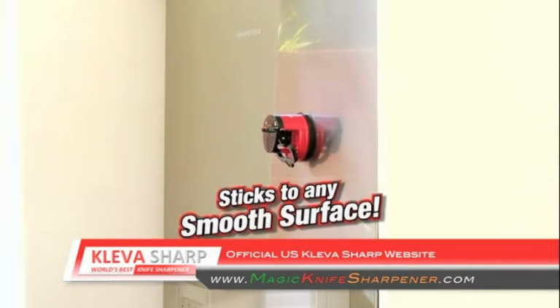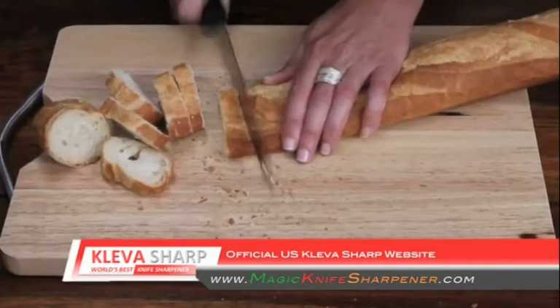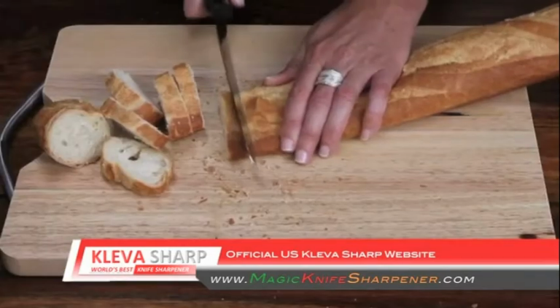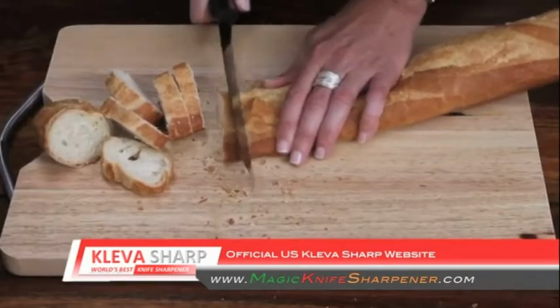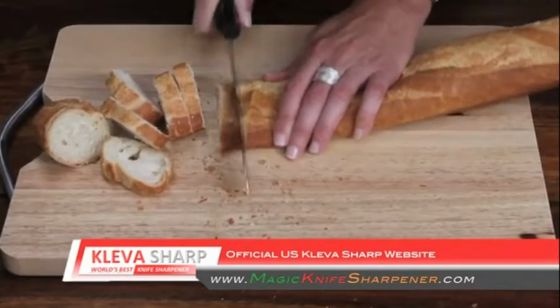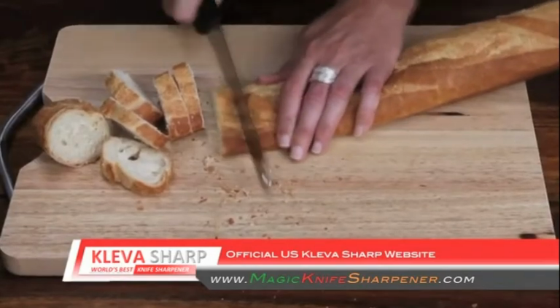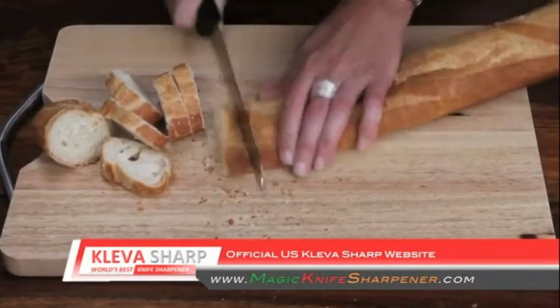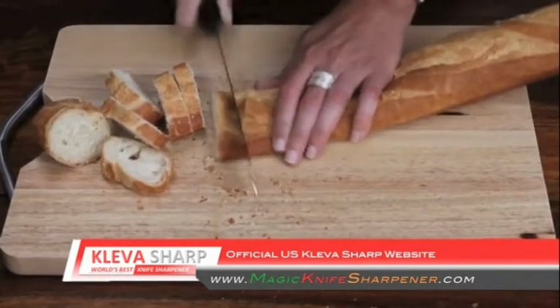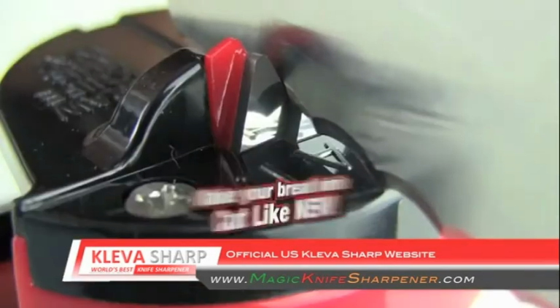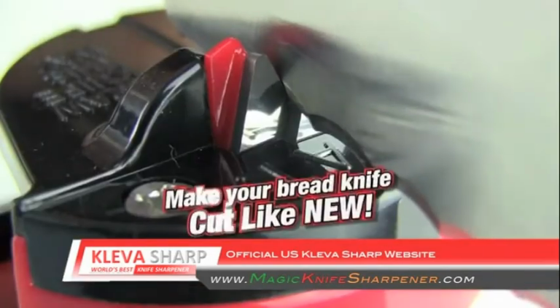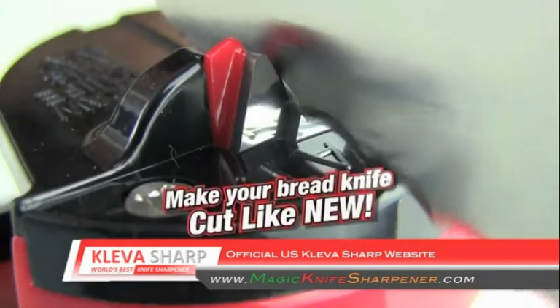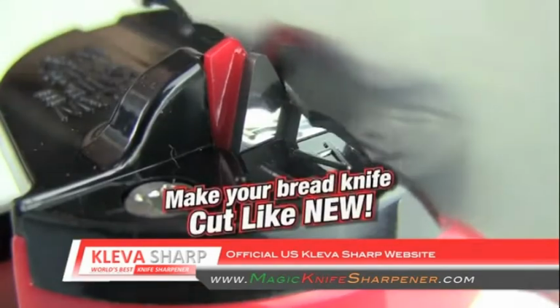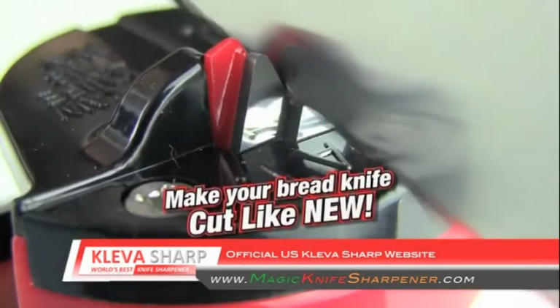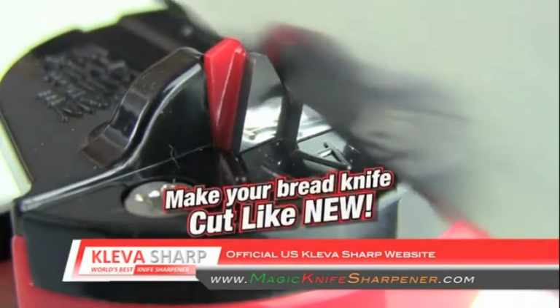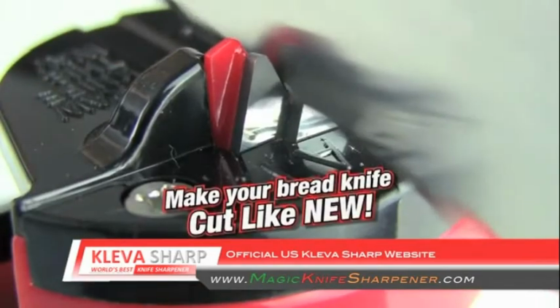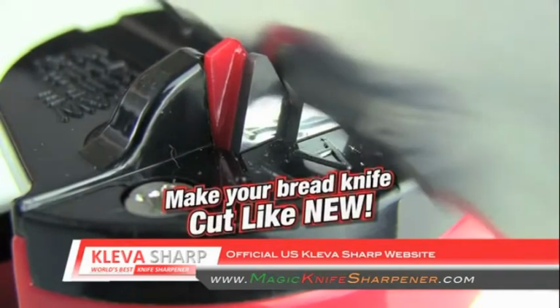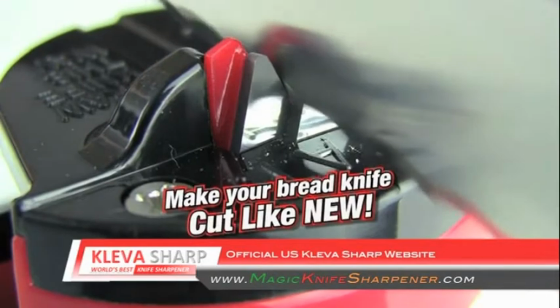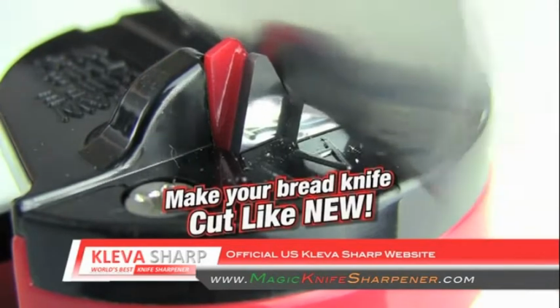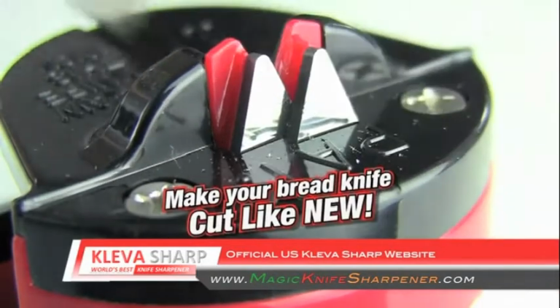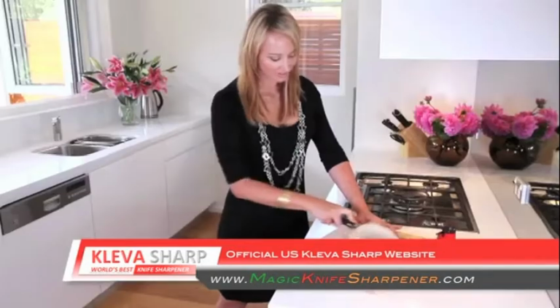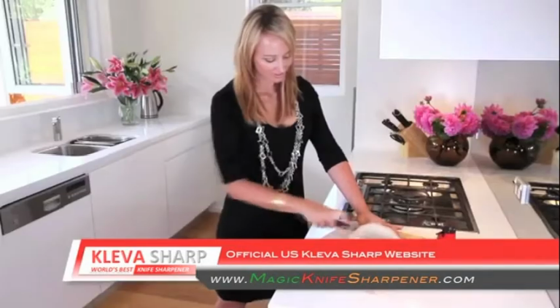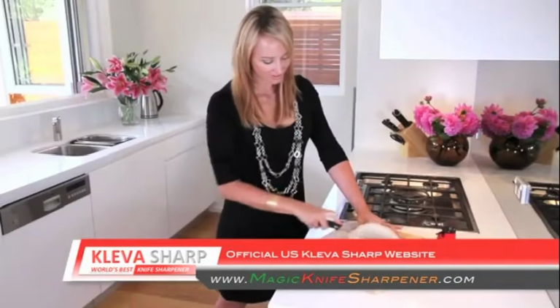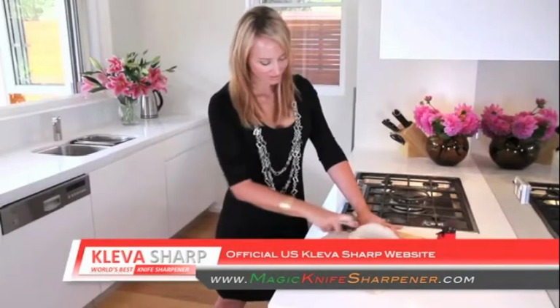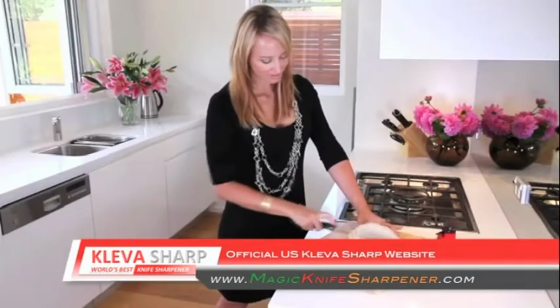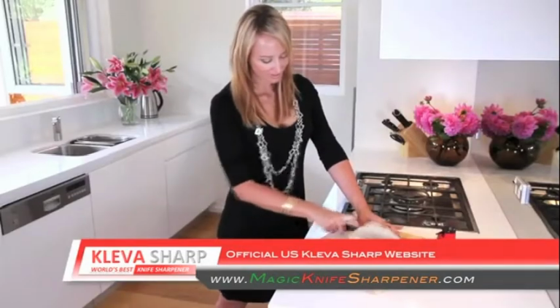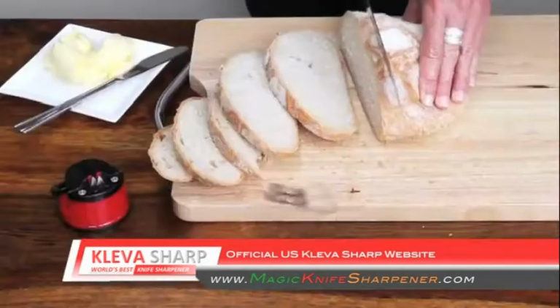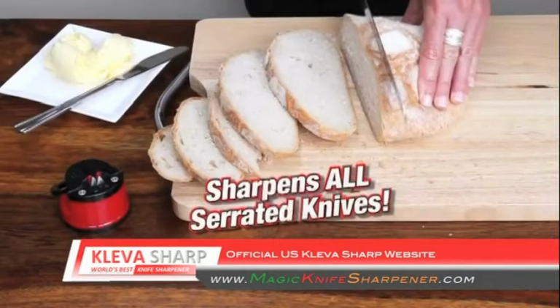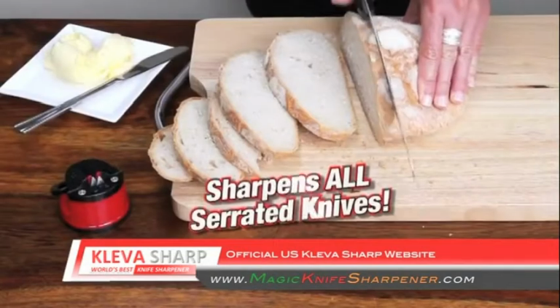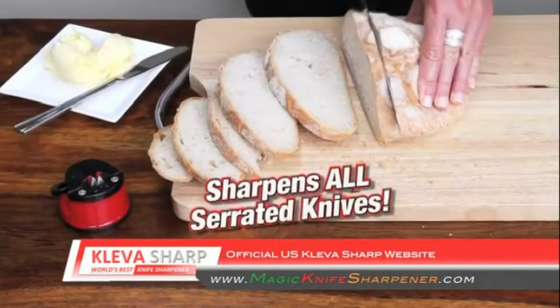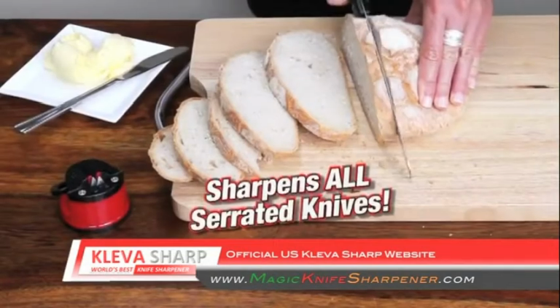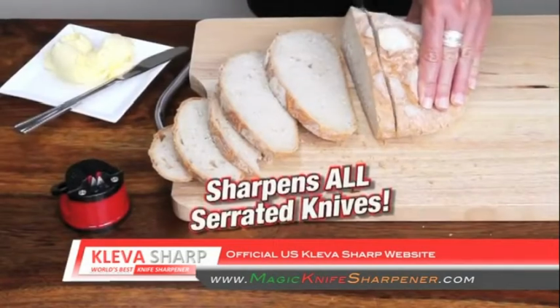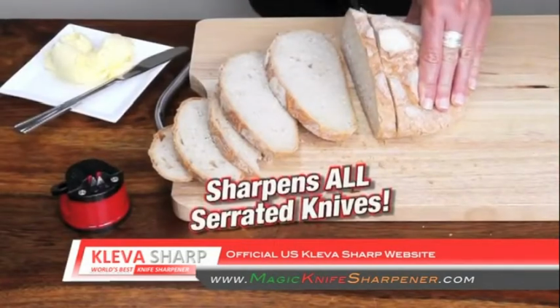If your bread knife just doesn't cut anymore, watch this. The tungsten carbide tooling doesn't tear the teeth but sharpens serrated edge blades.